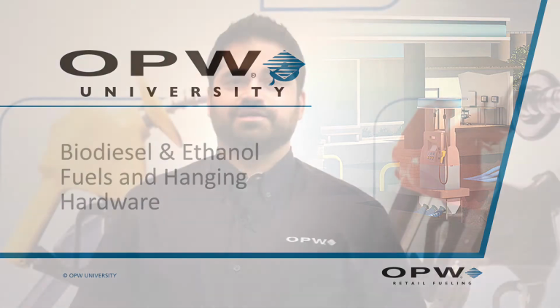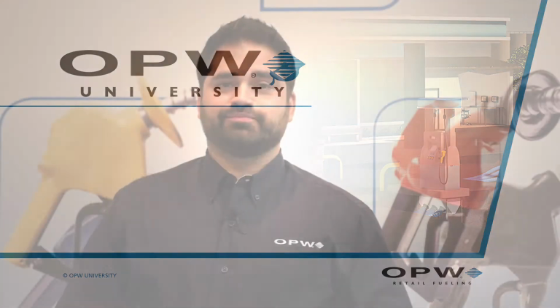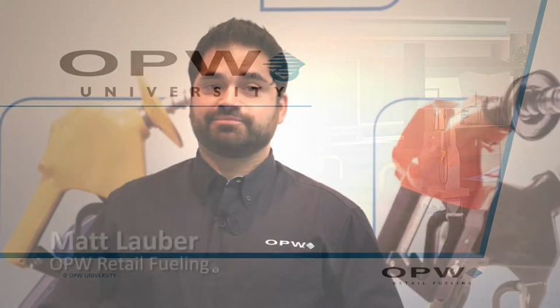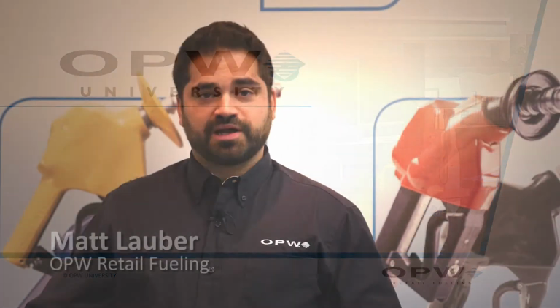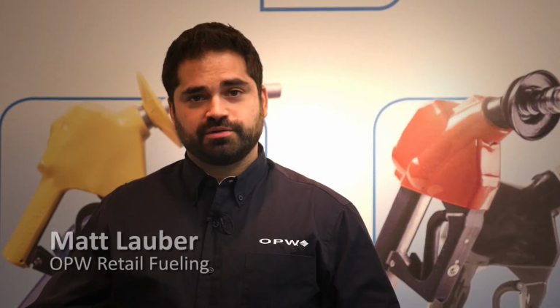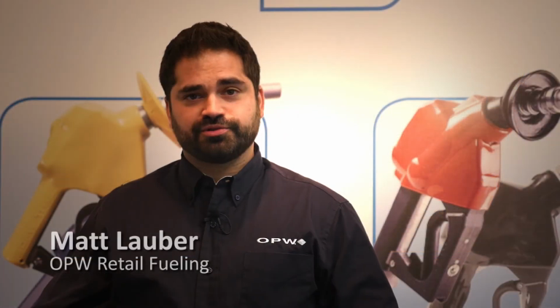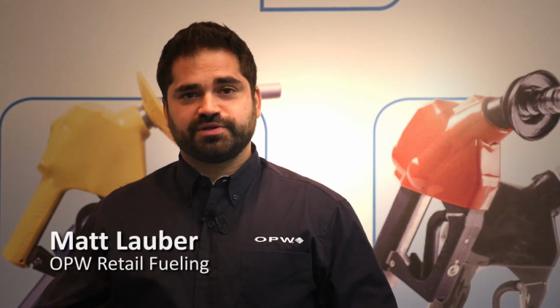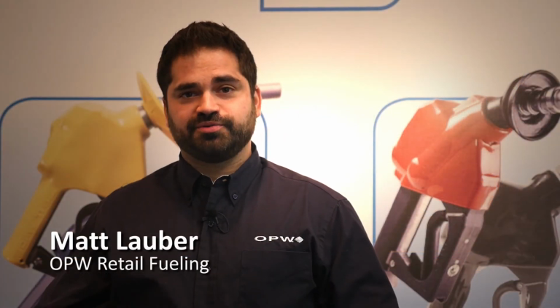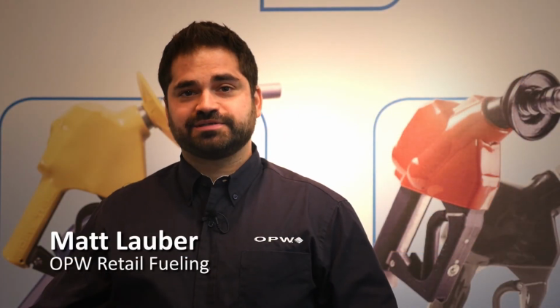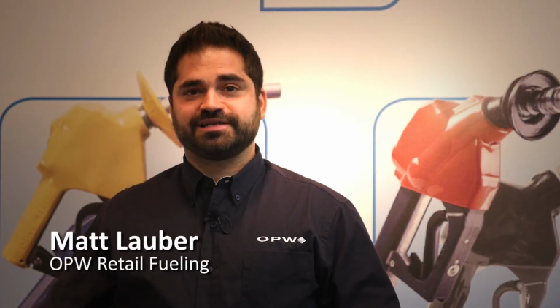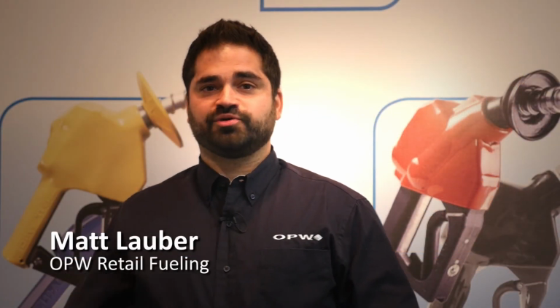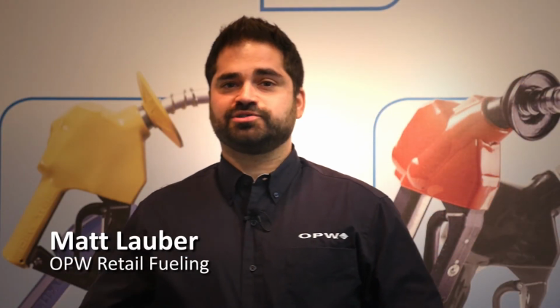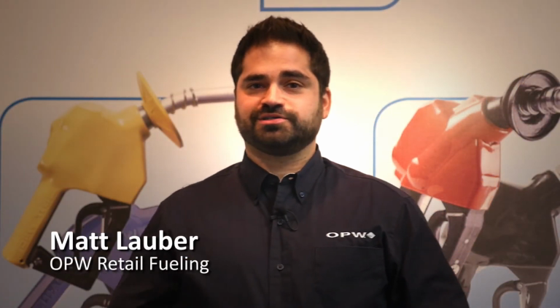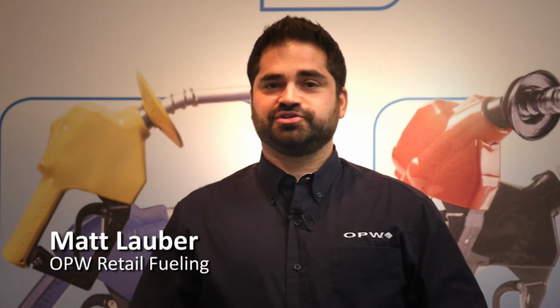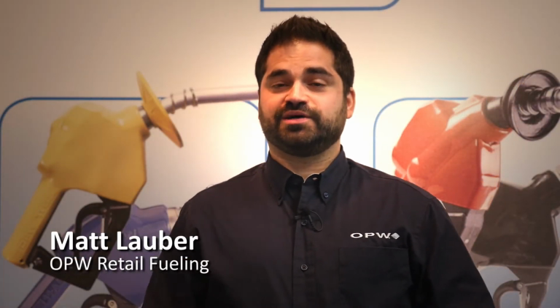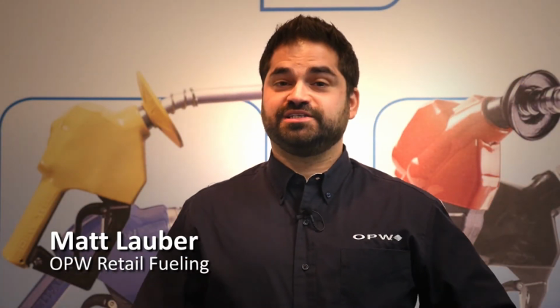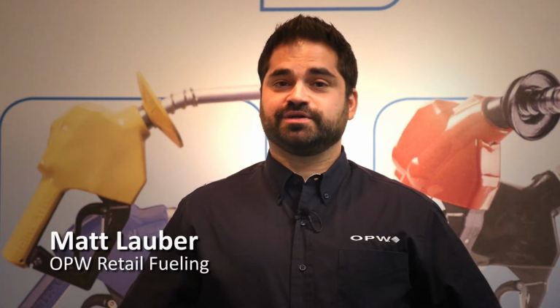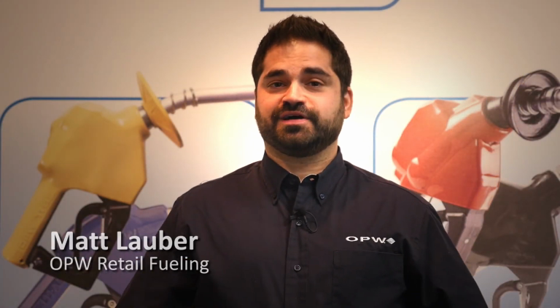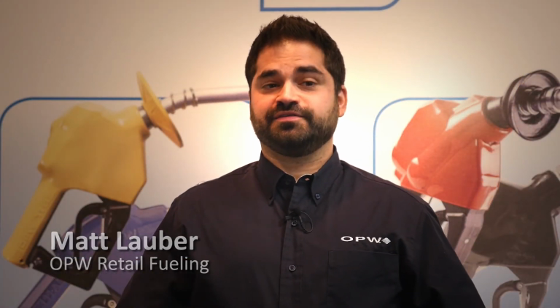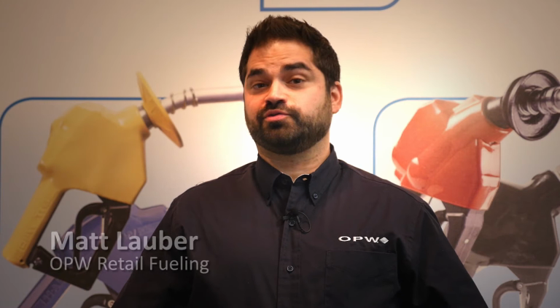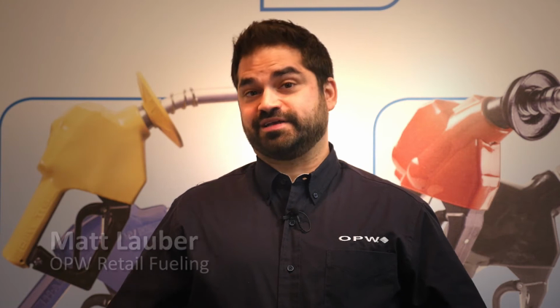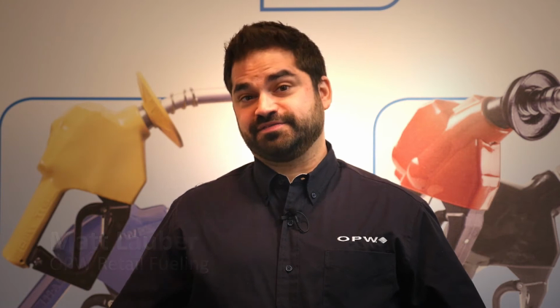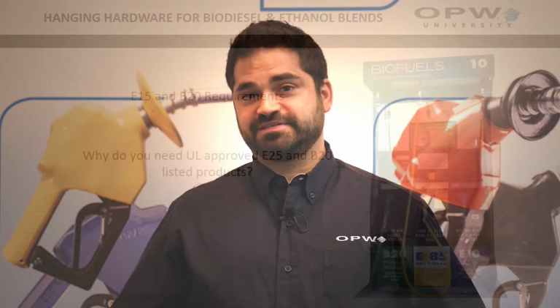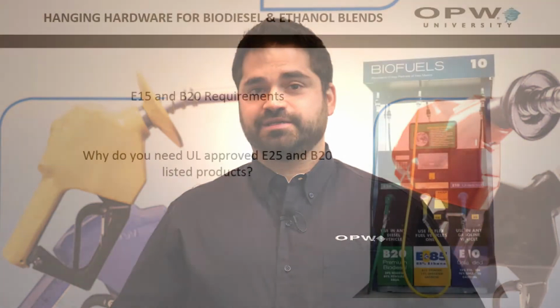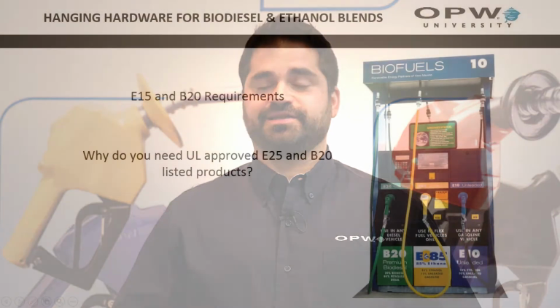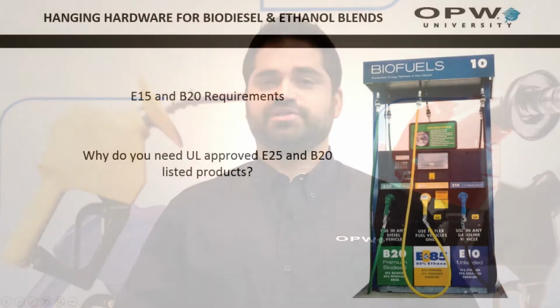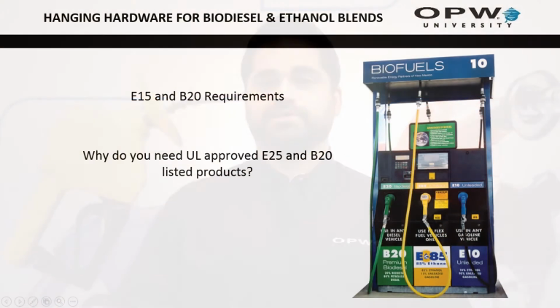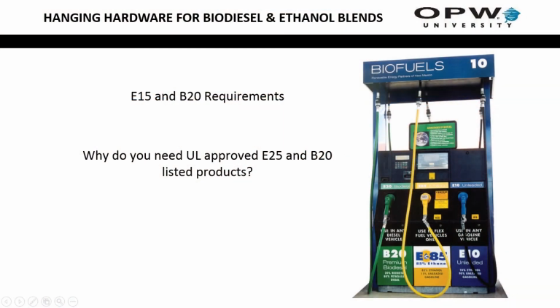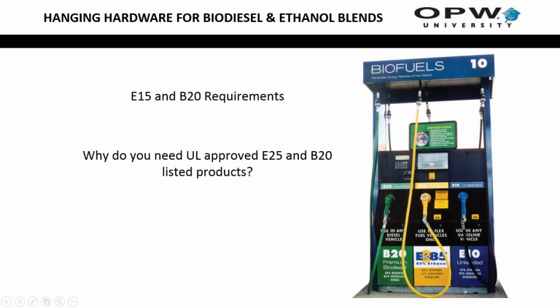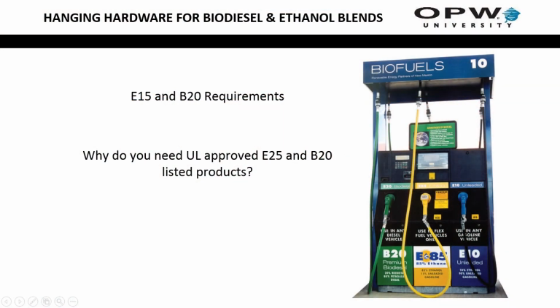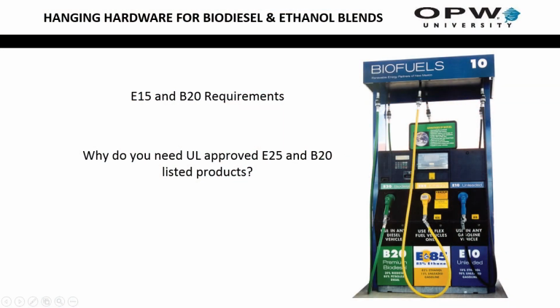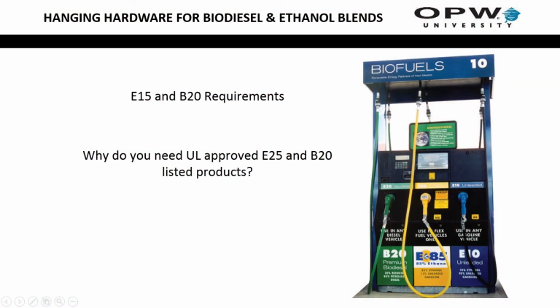My name is Matt Lauer with OPW and today I'm going to be talking to you about E25, E15, and B20 hanging hardware requirements.